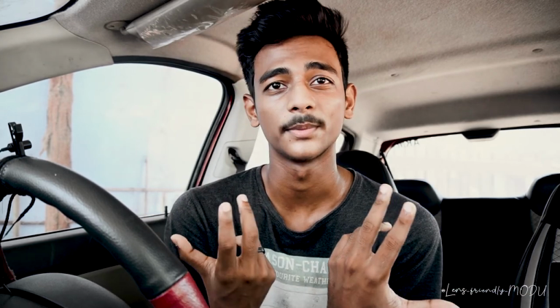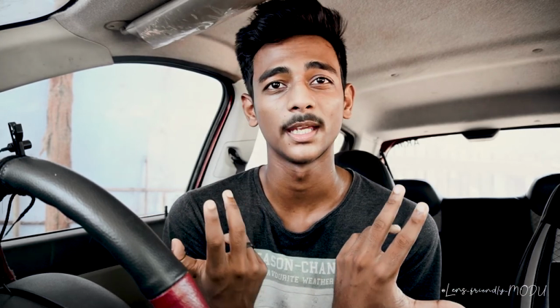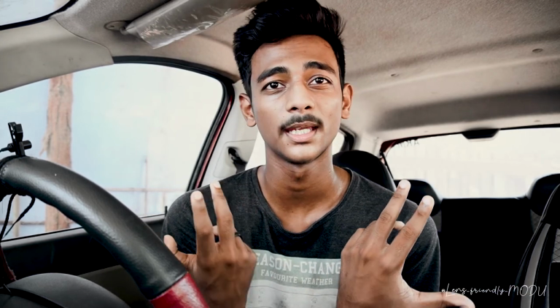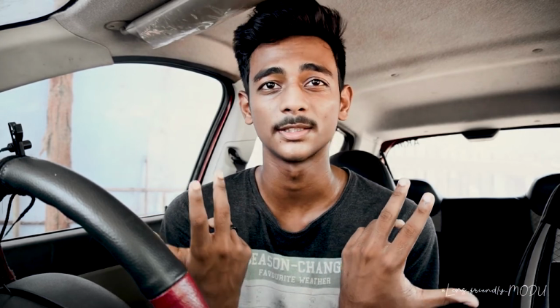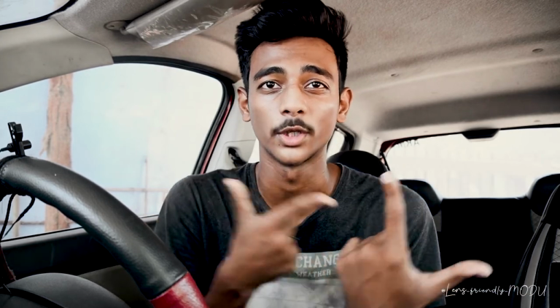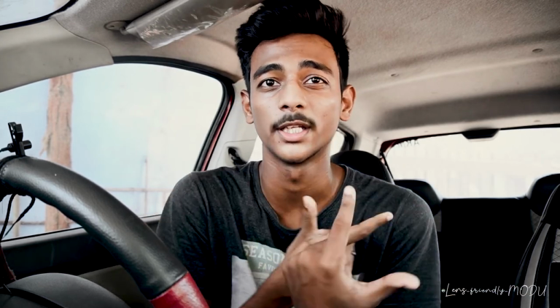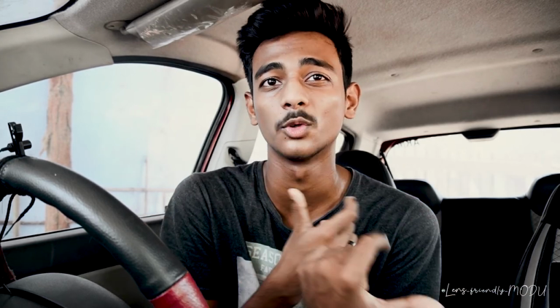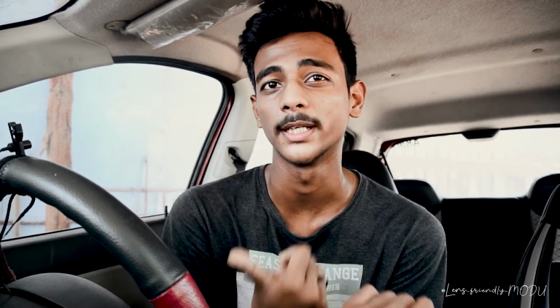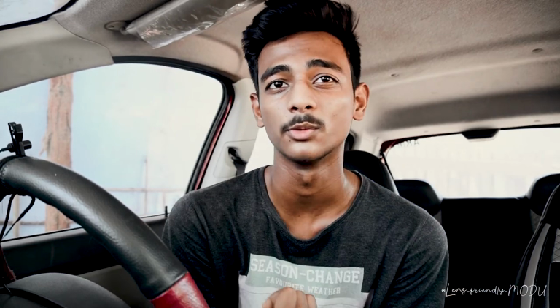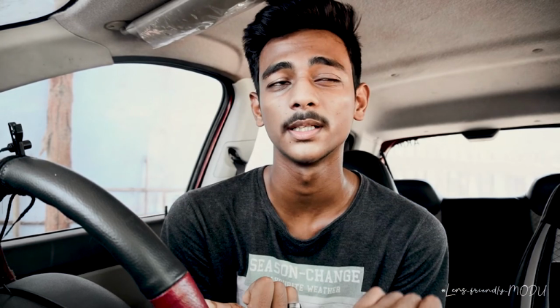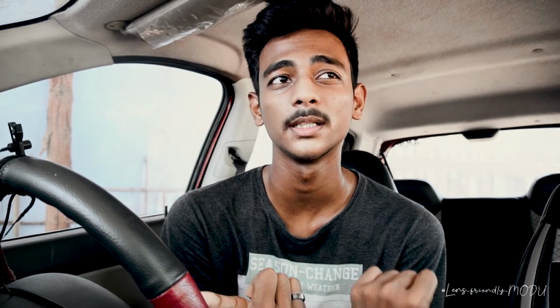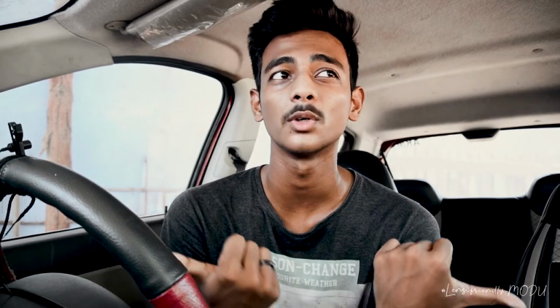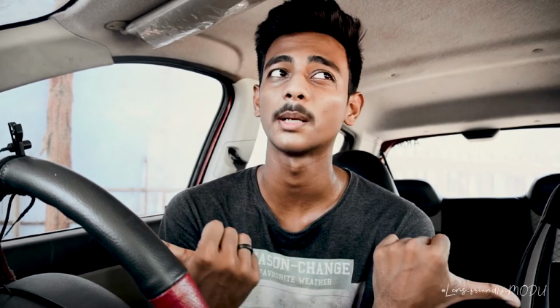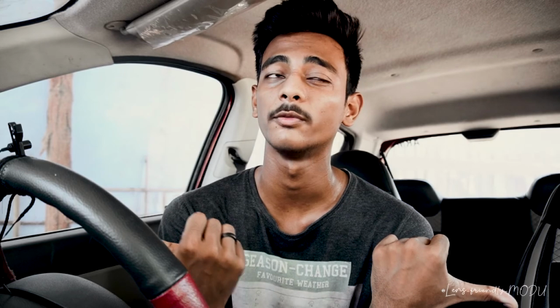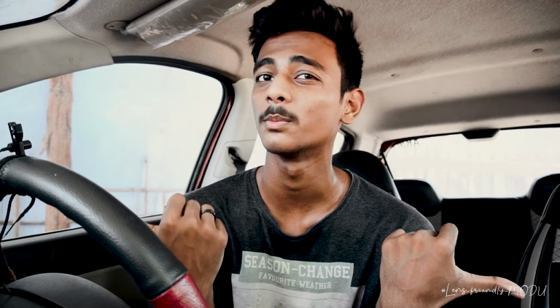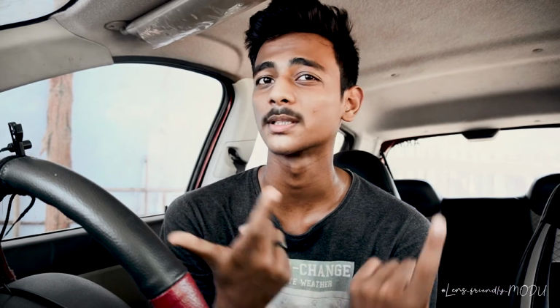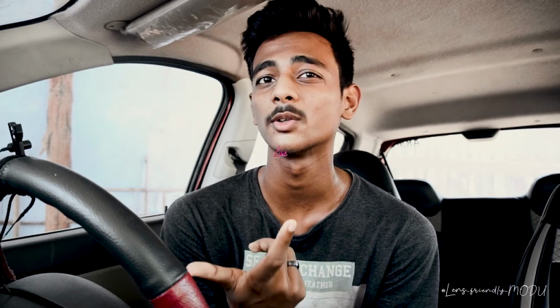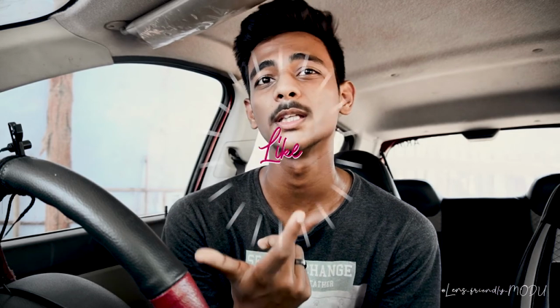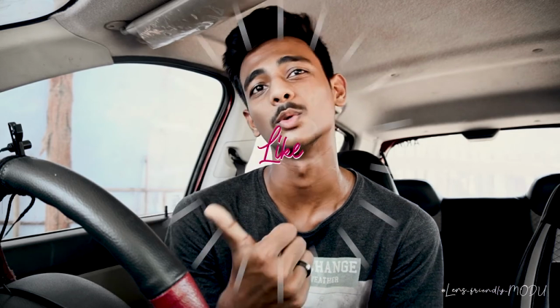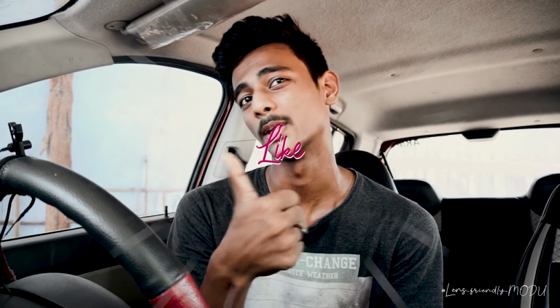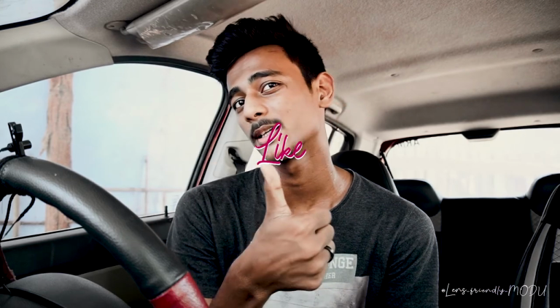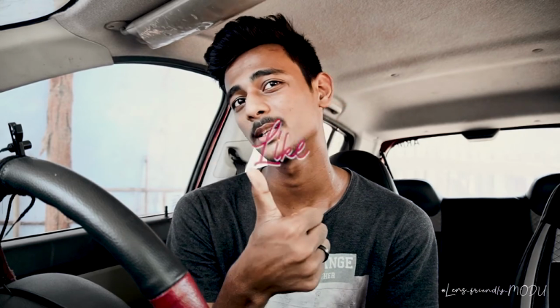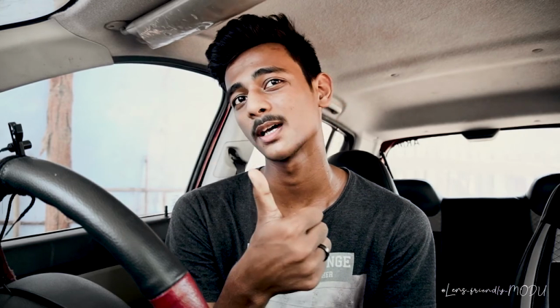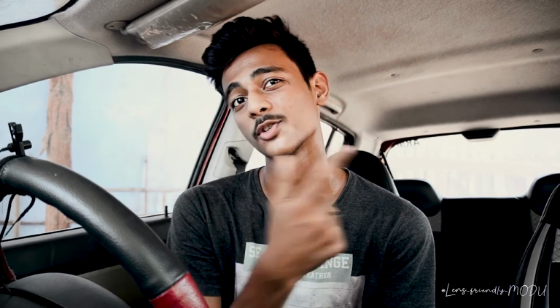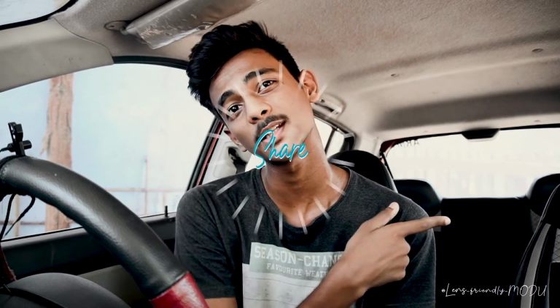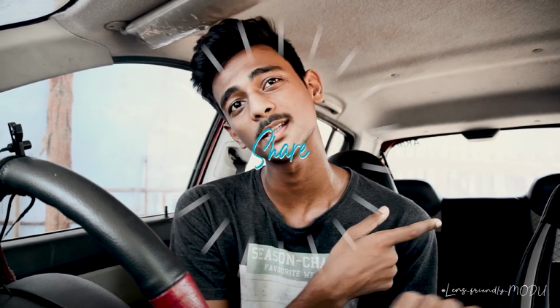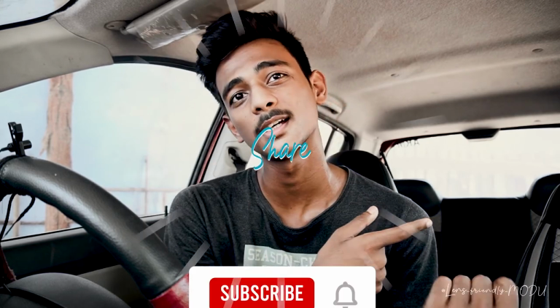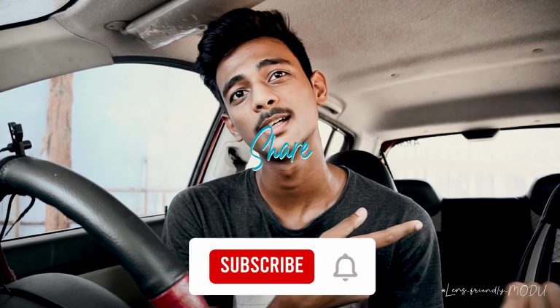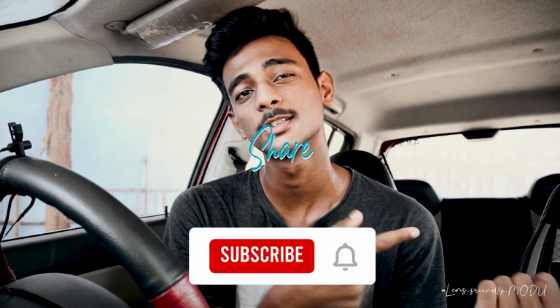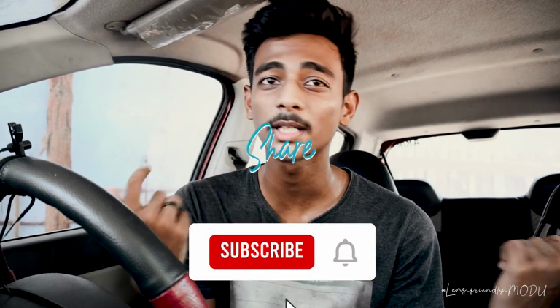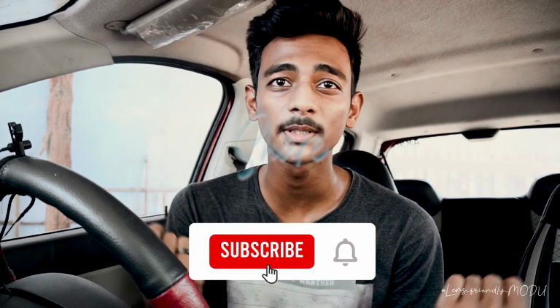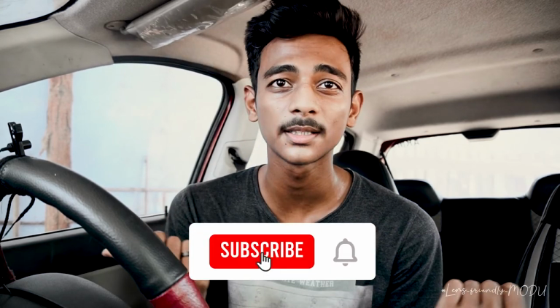This was a small video about creating light painting product photography. If you liked this video, please like, share, and subscribe.